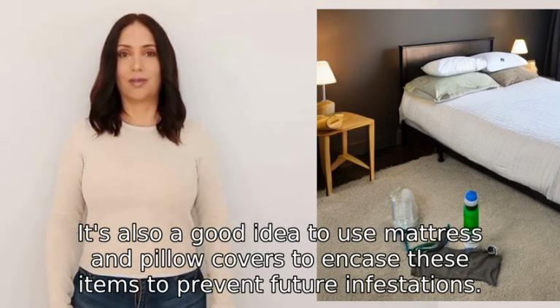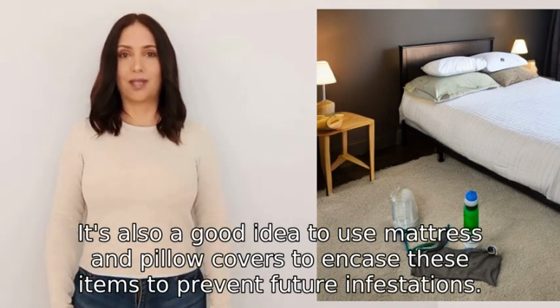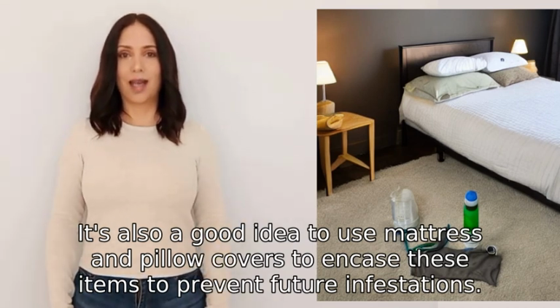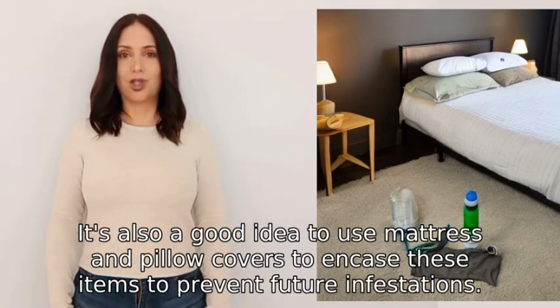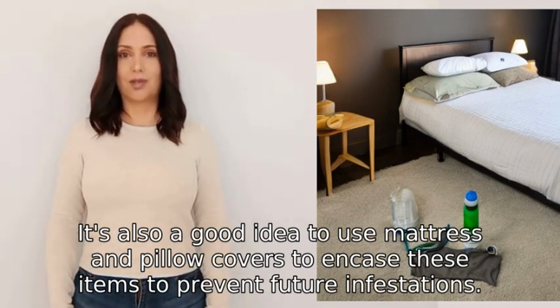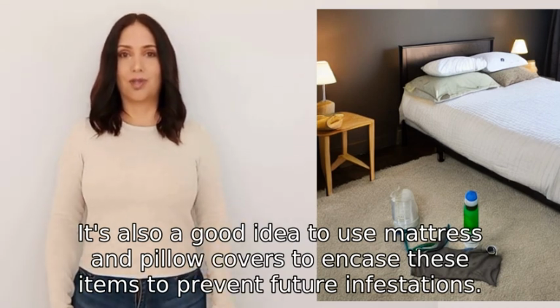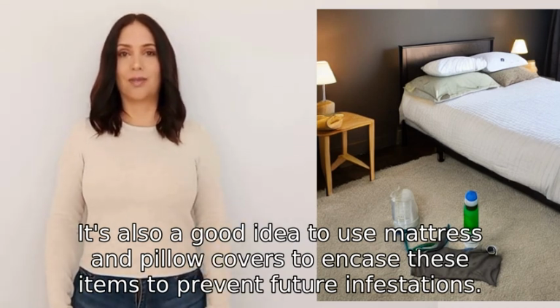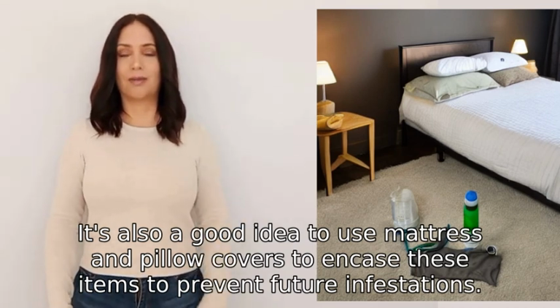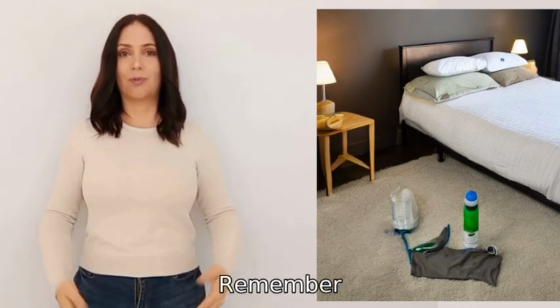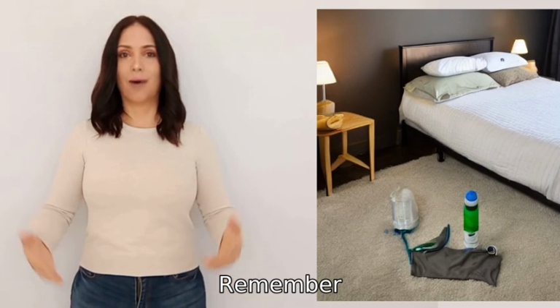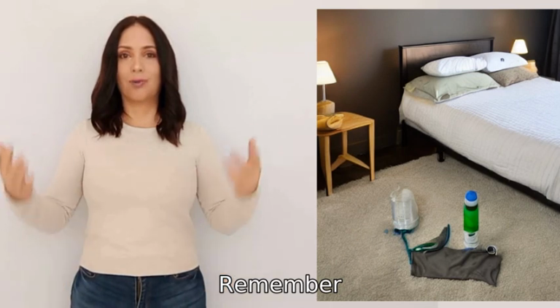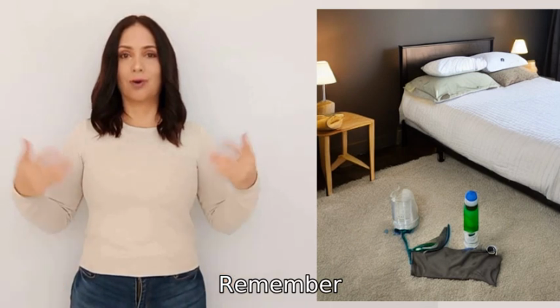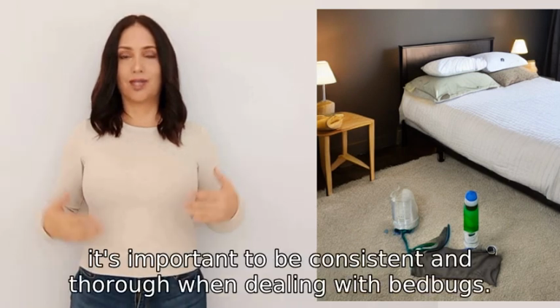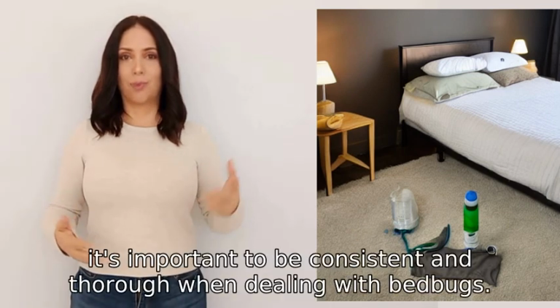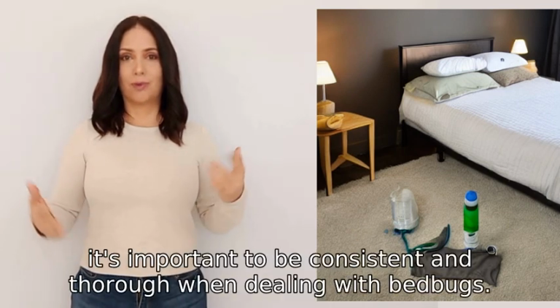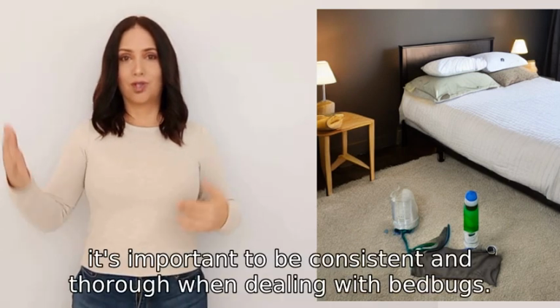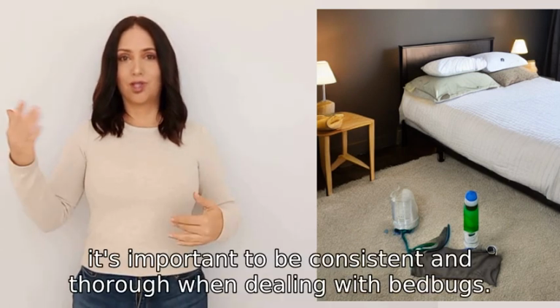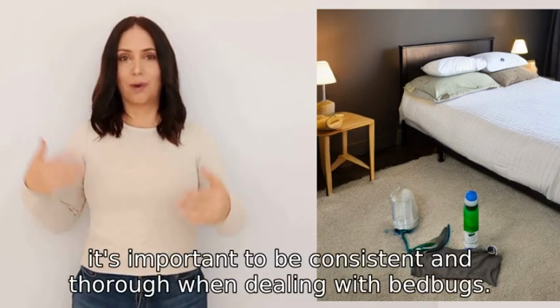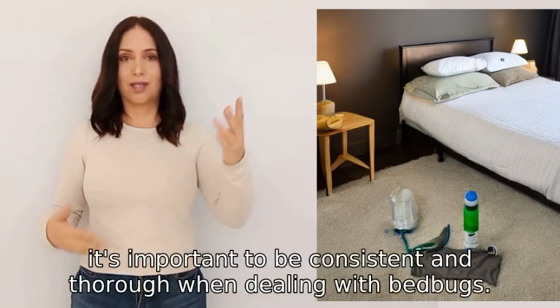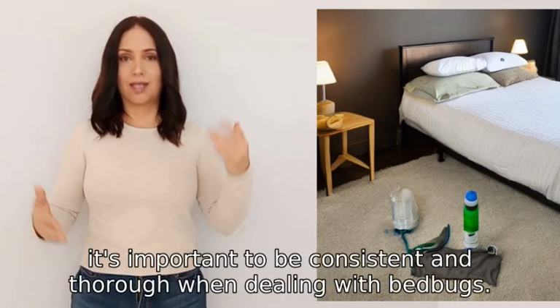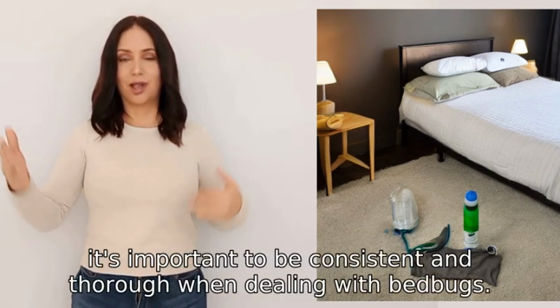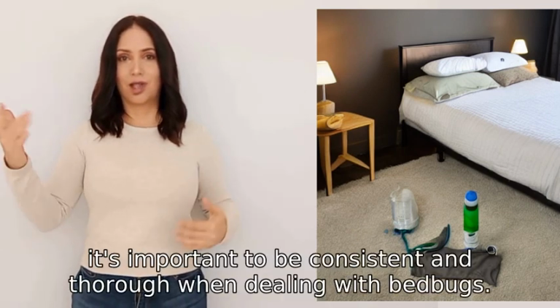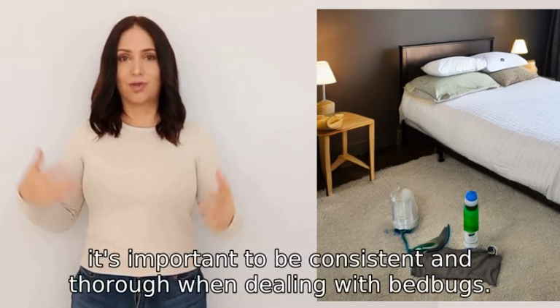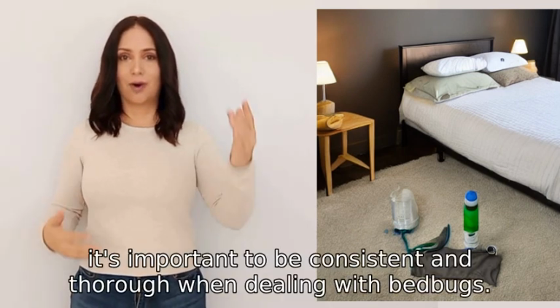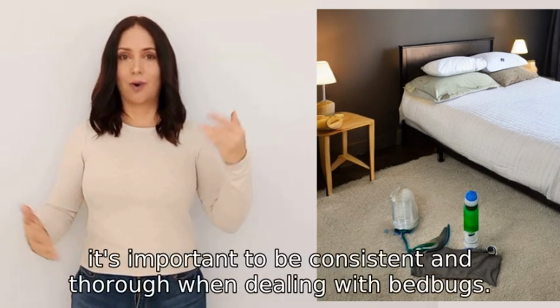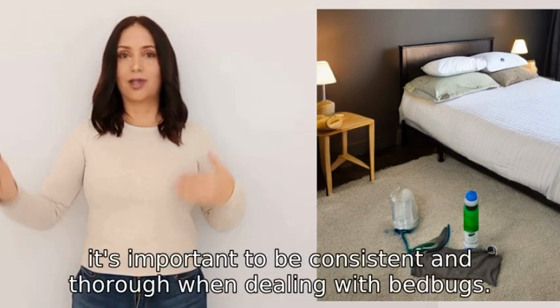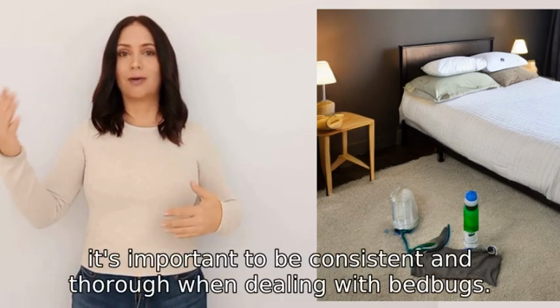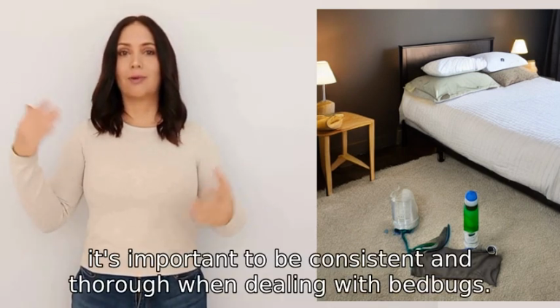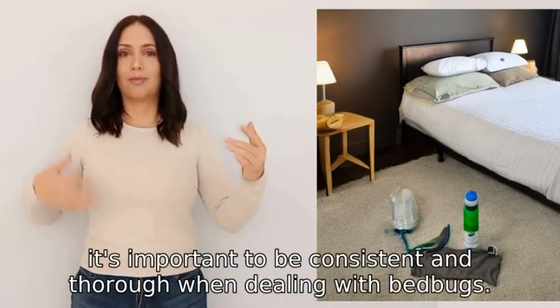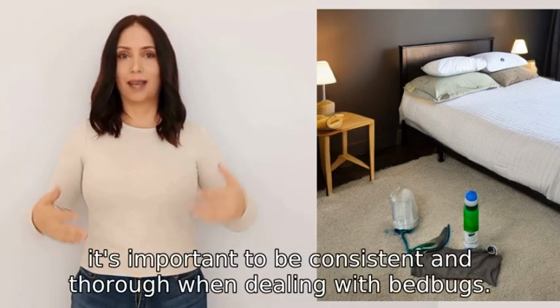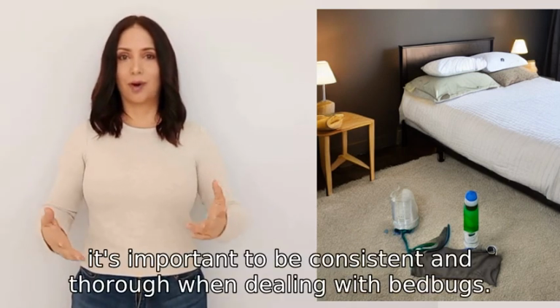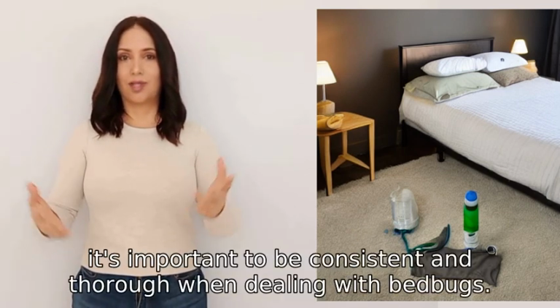Remember, it's important to be consistent and thorough when dealing with bed bugs.